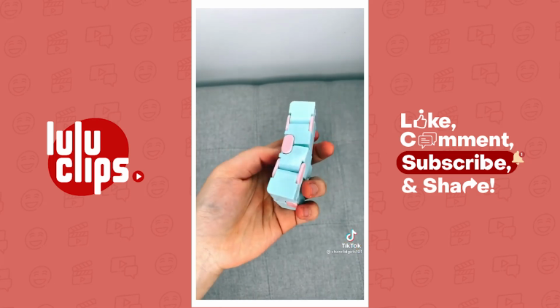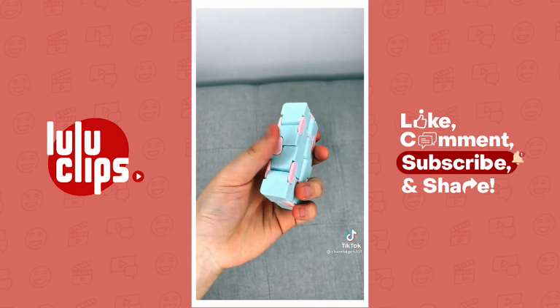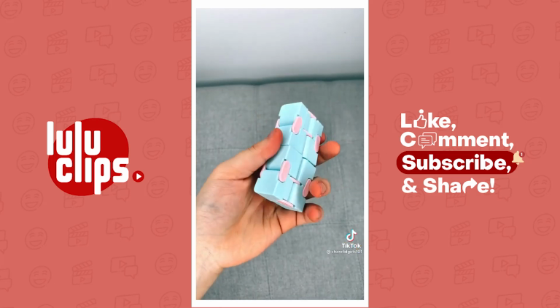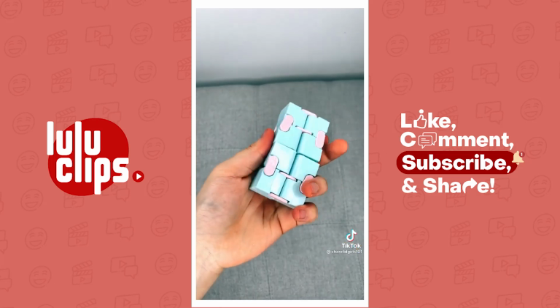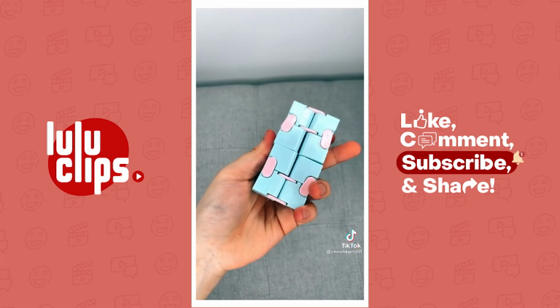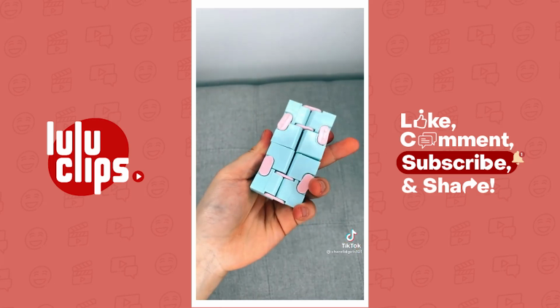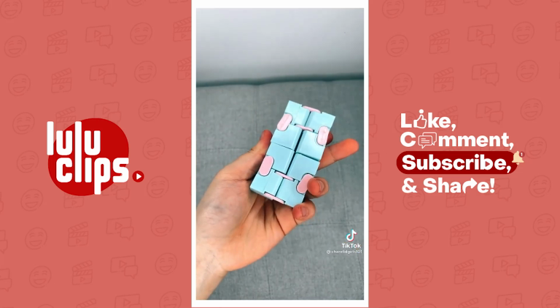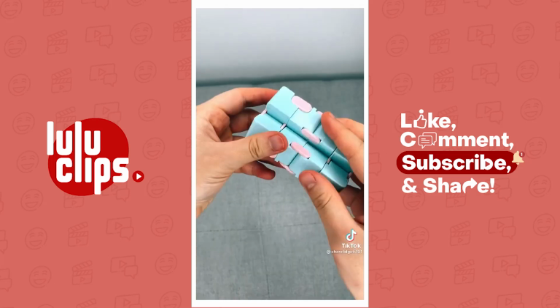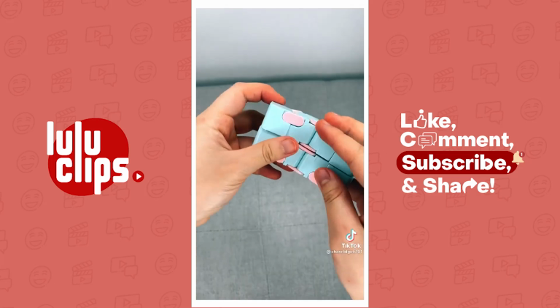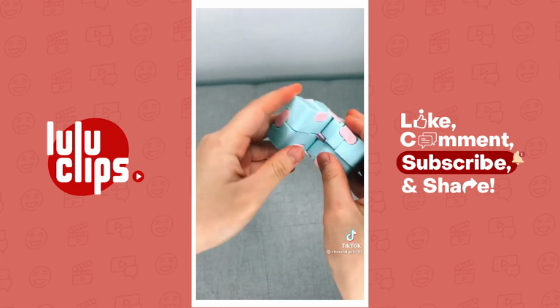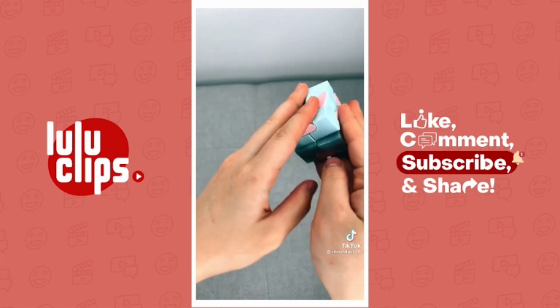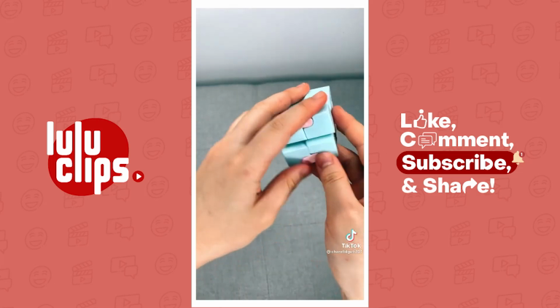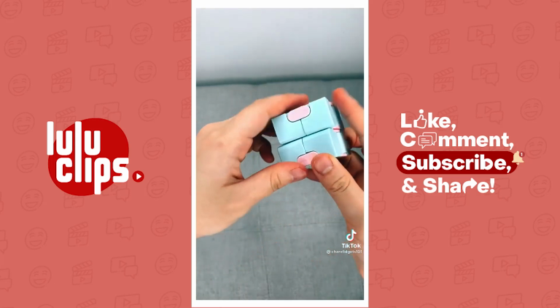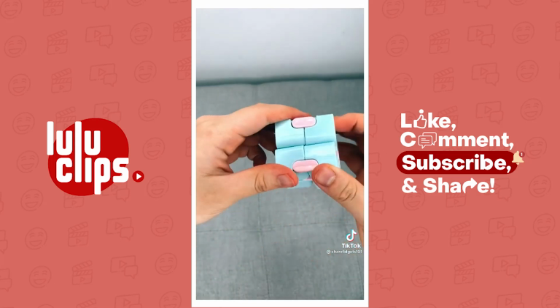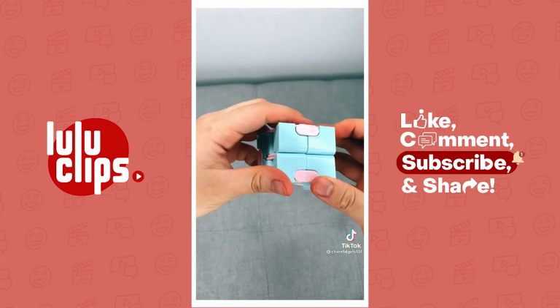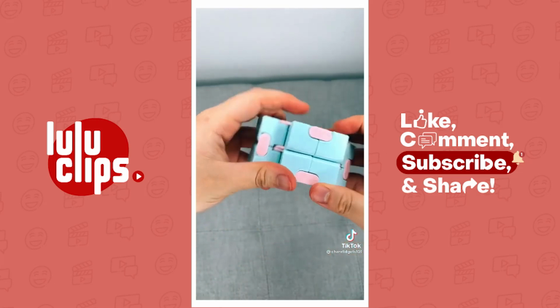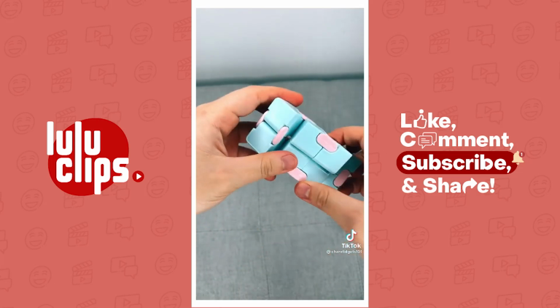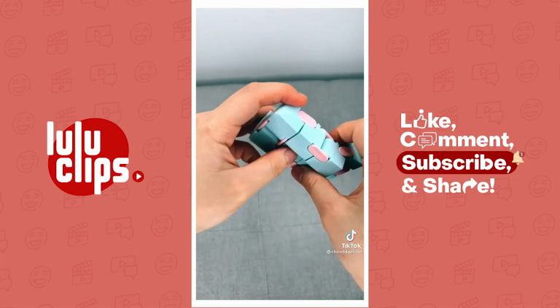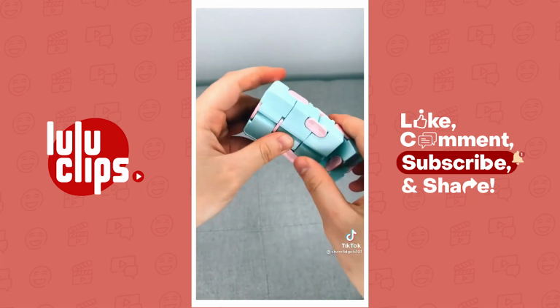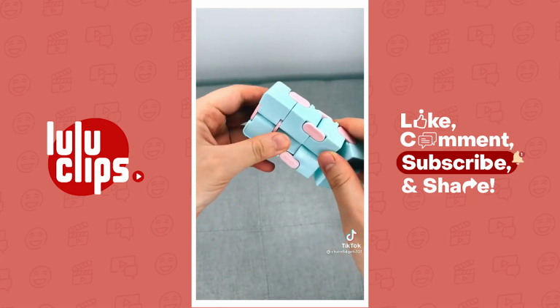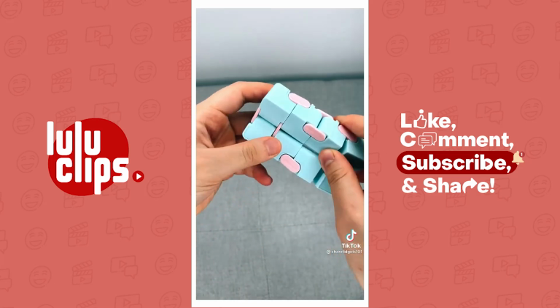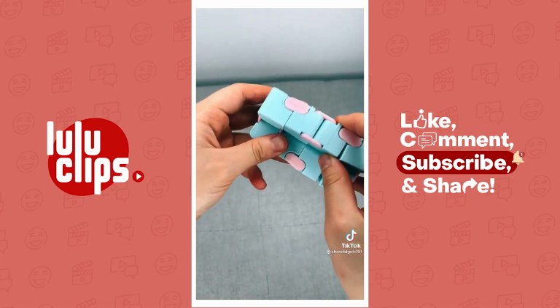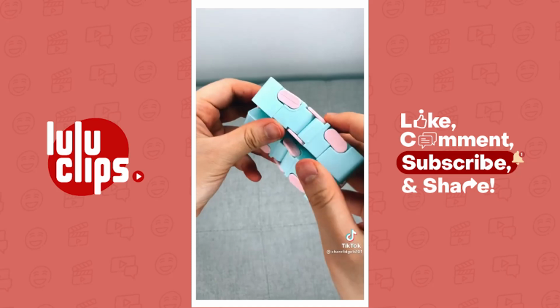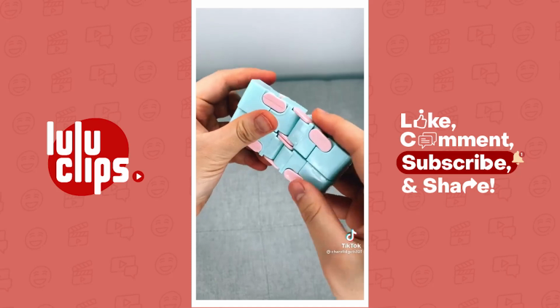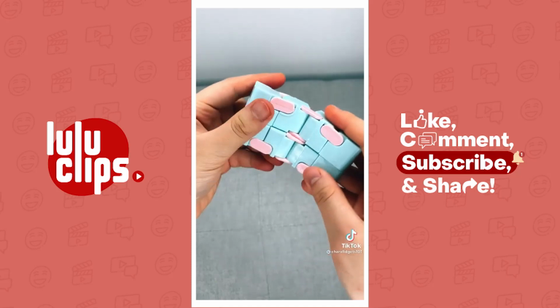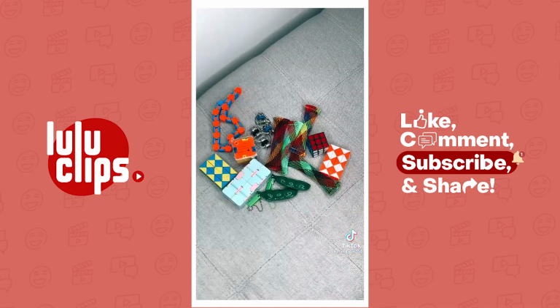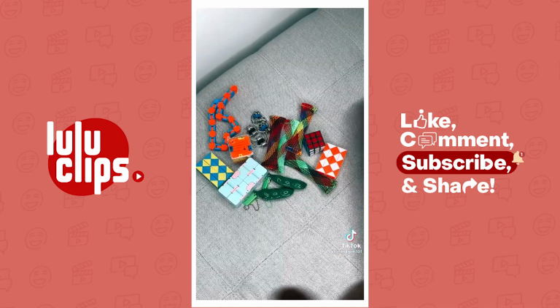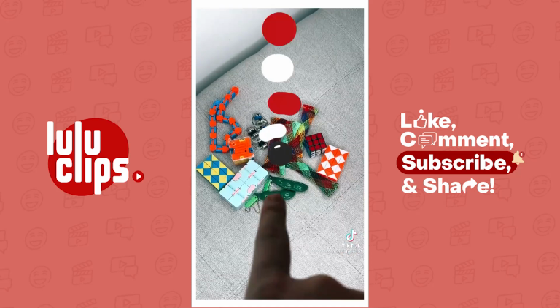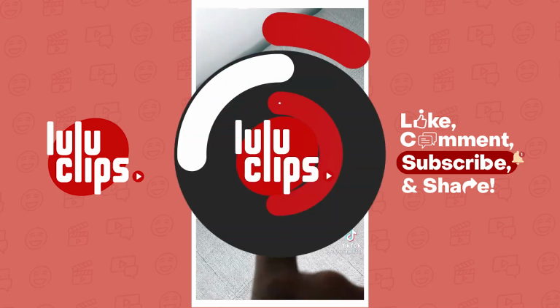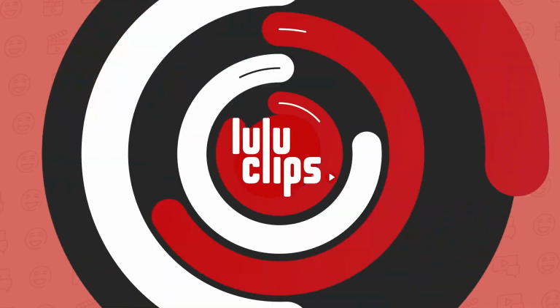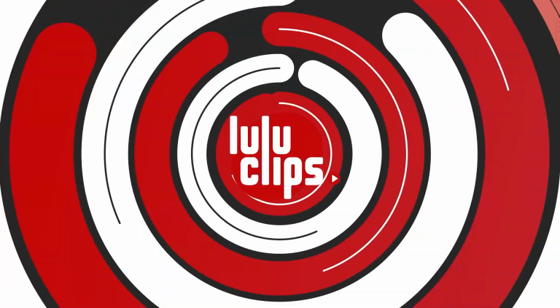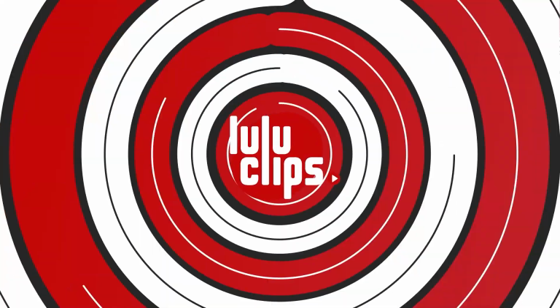Last up, I got this infinity cube. I love playing with this. That's all, bye!